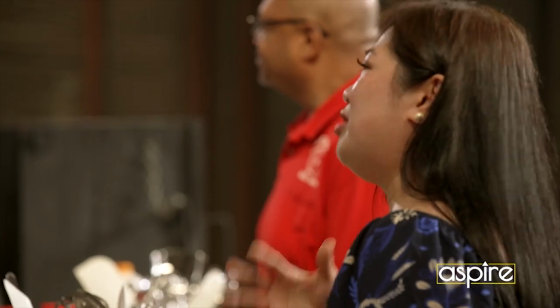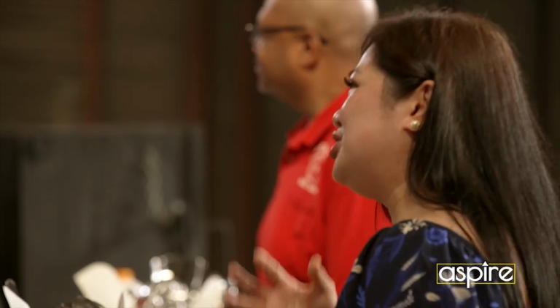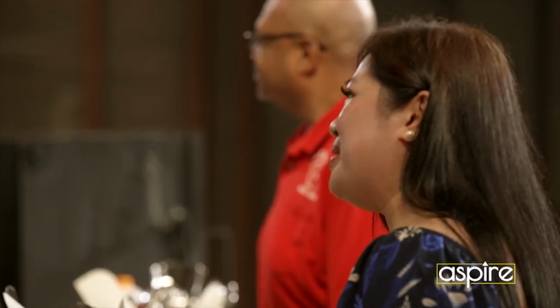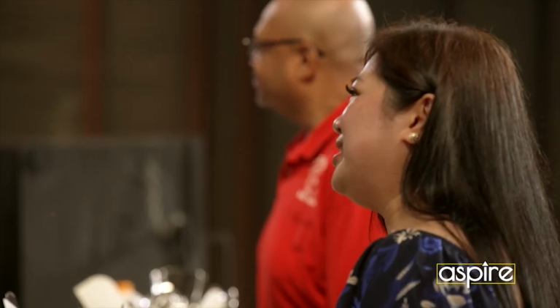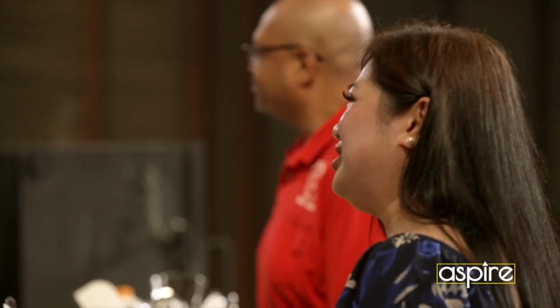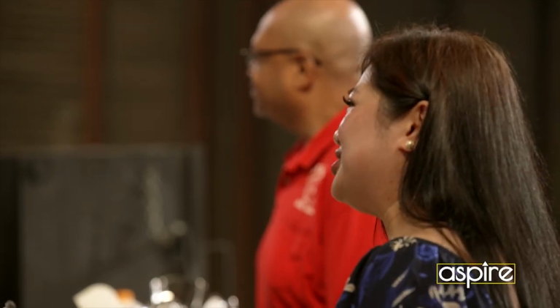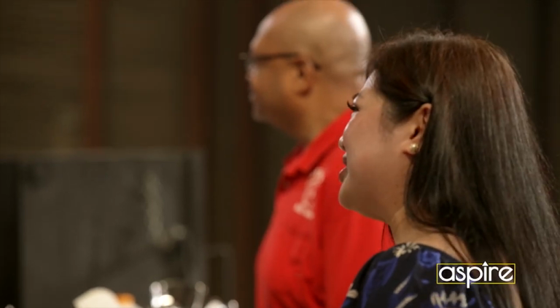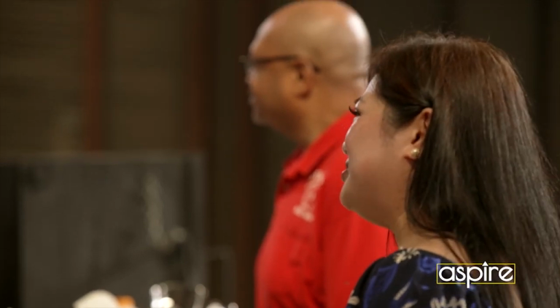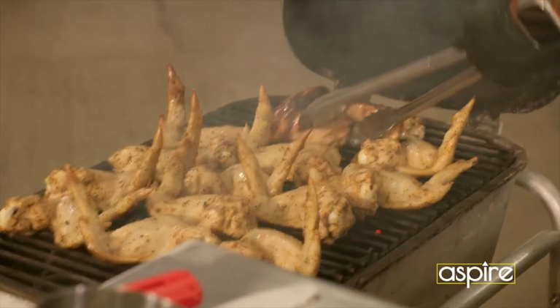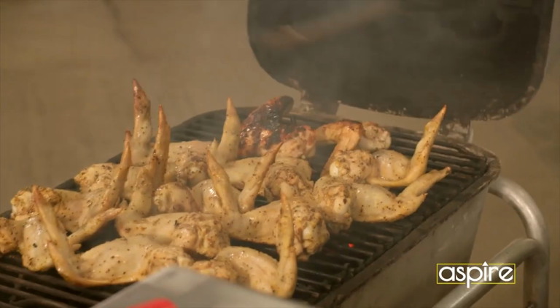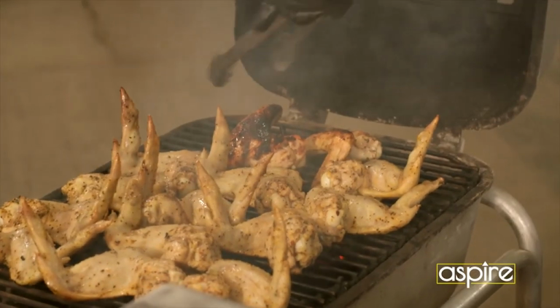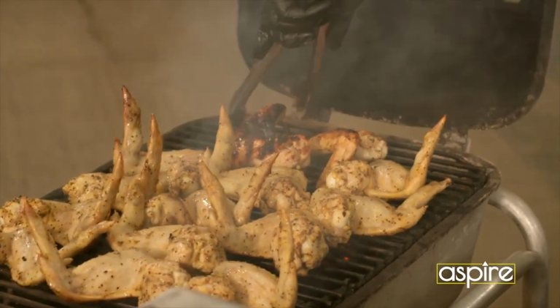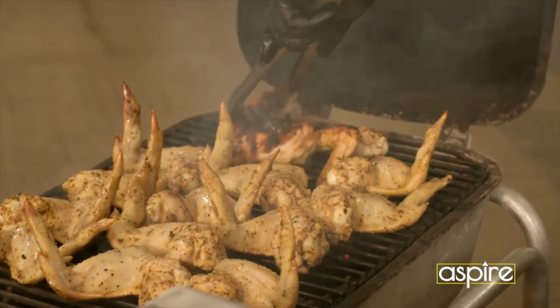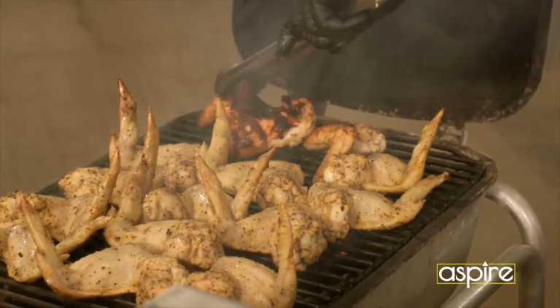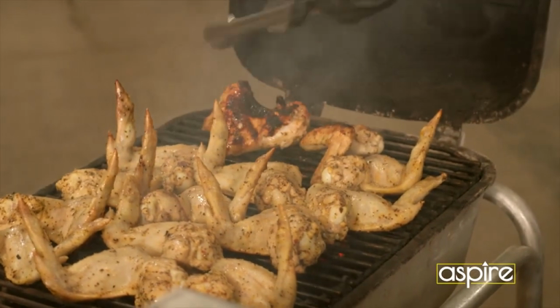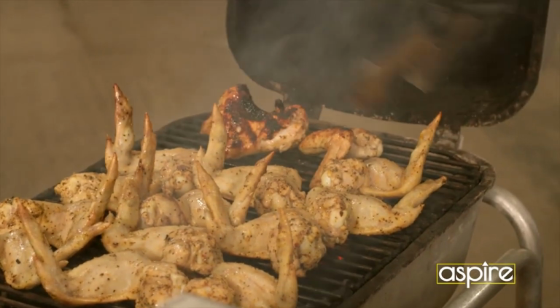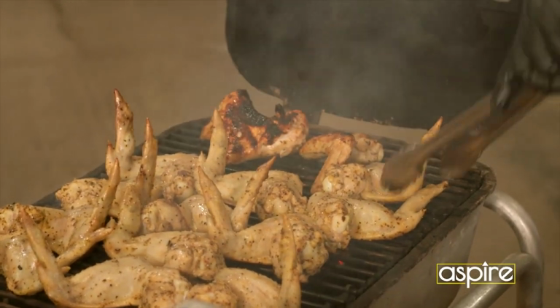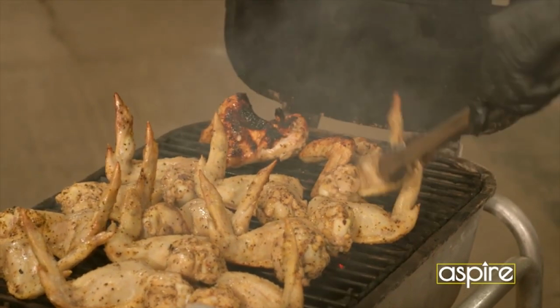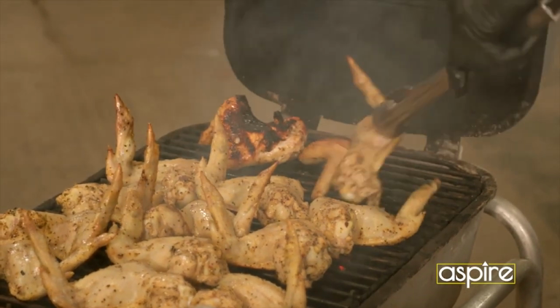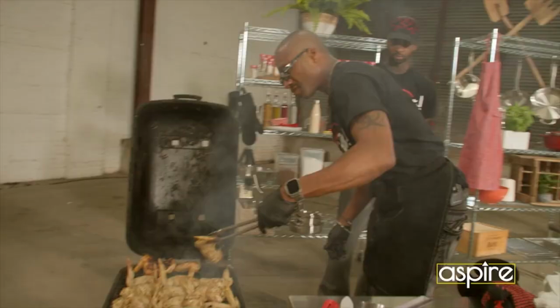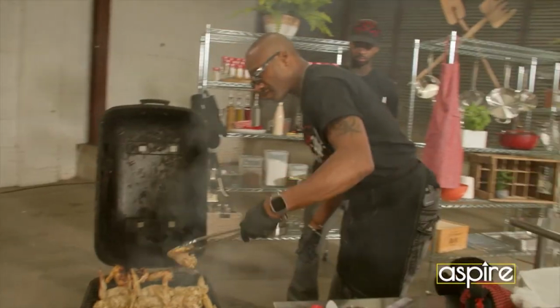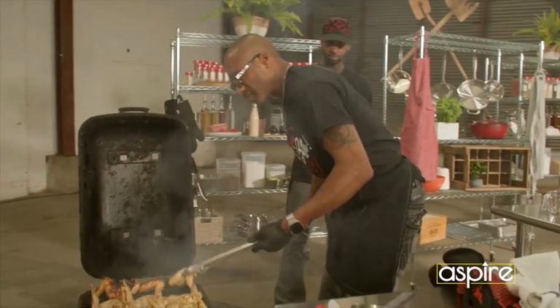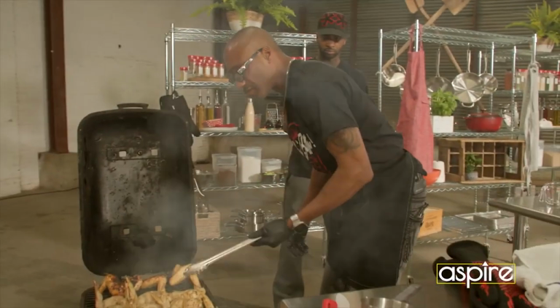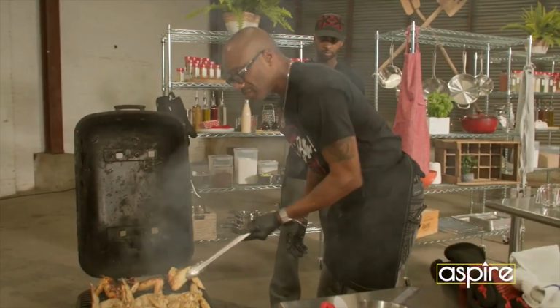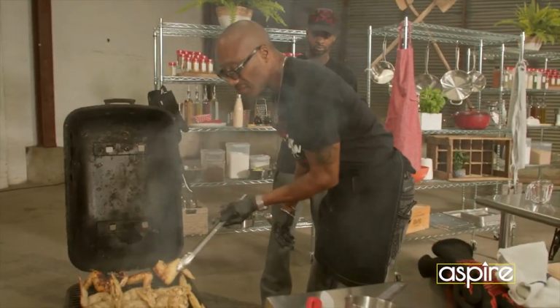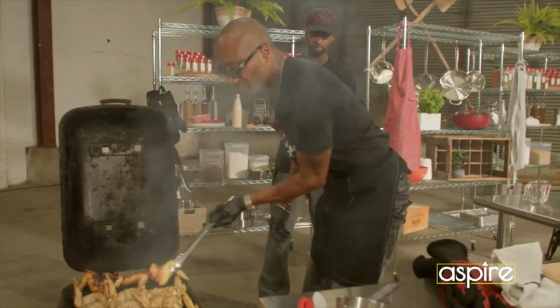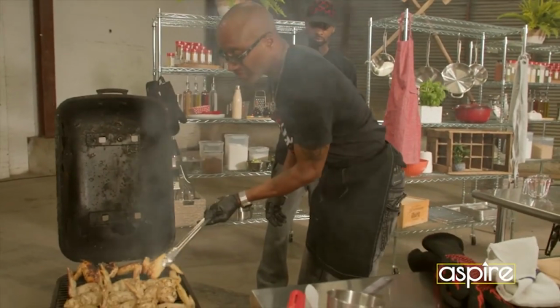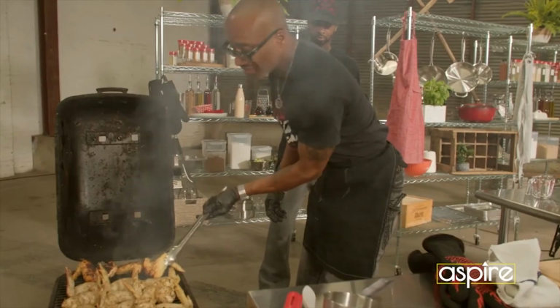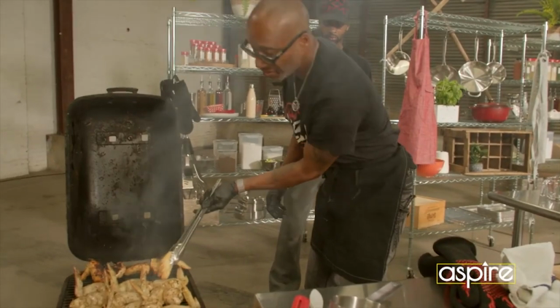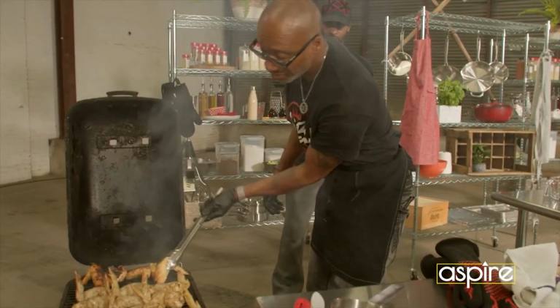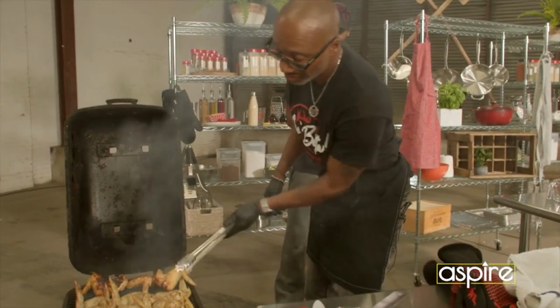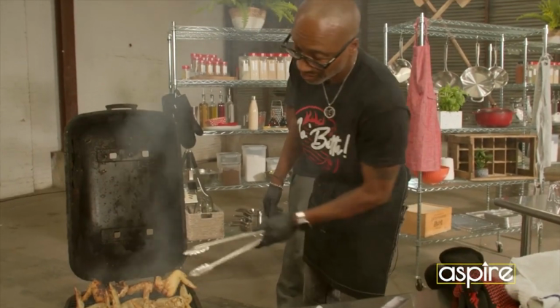How long do you marinate your chicken wings? I actually, like I said, I'm so old school, and I don't have a time. I just cook.